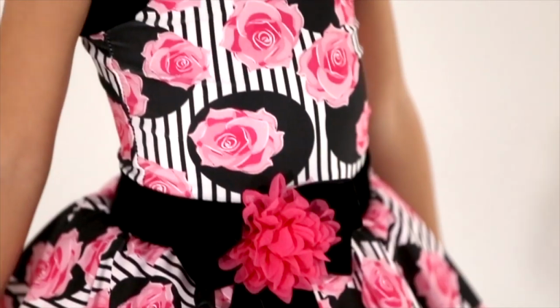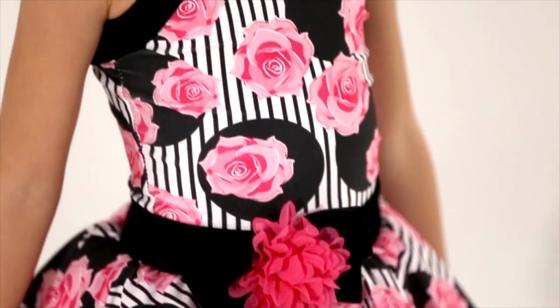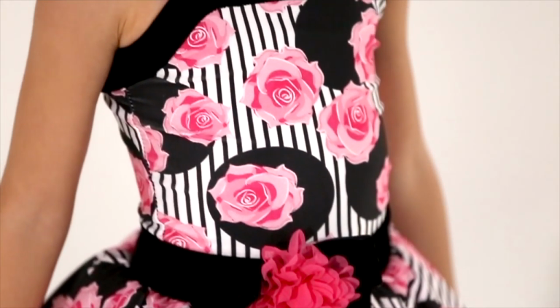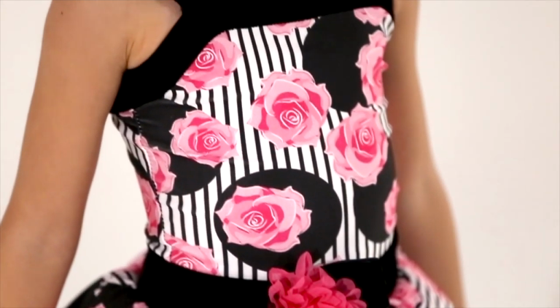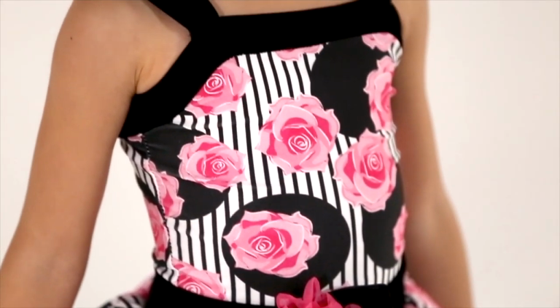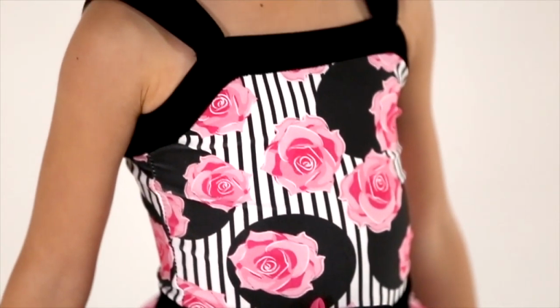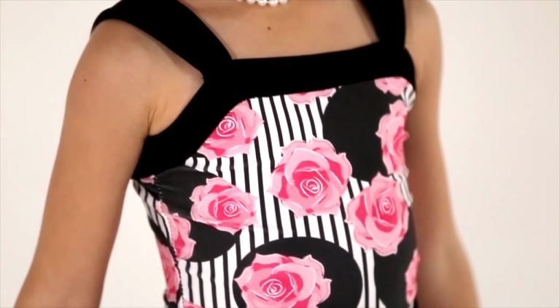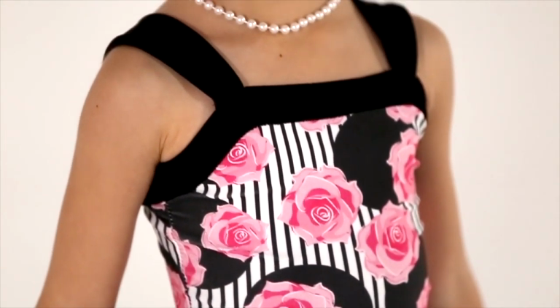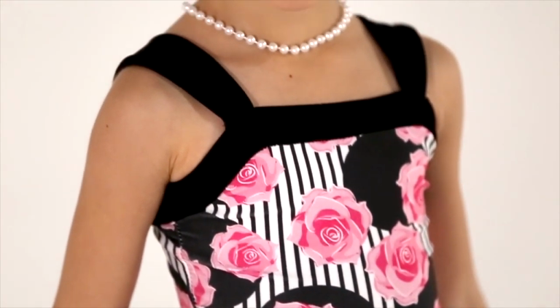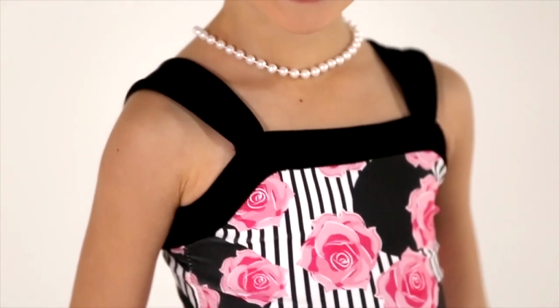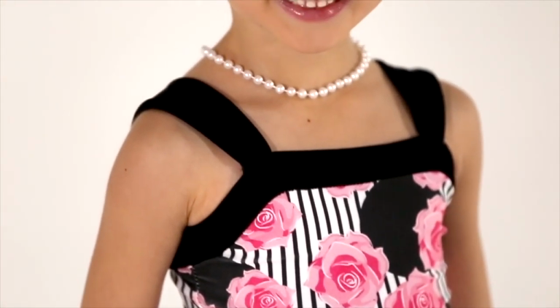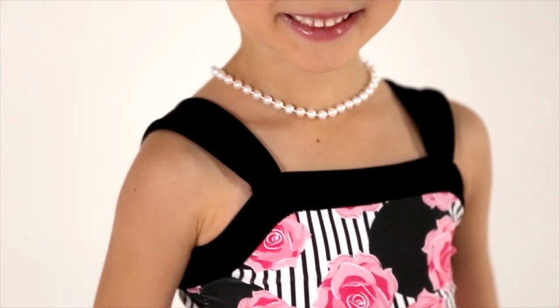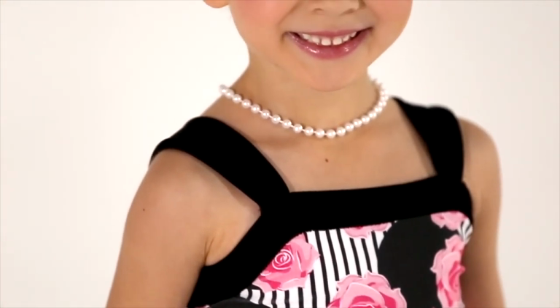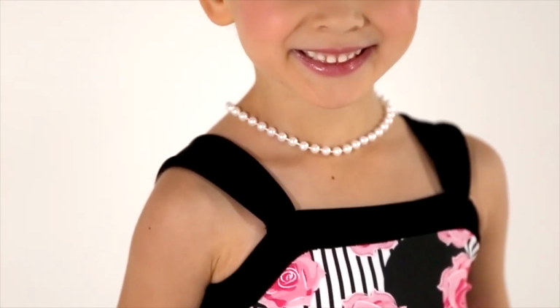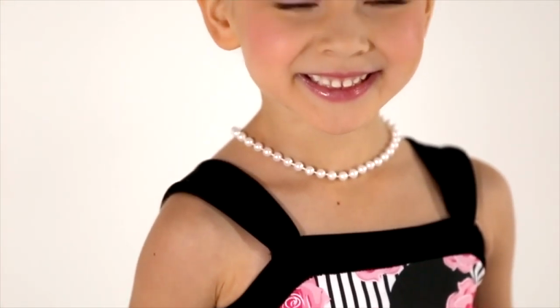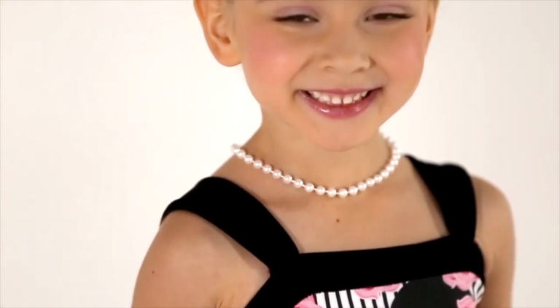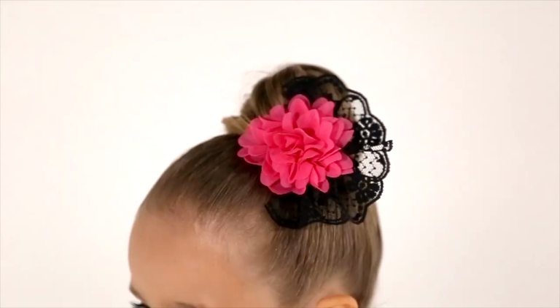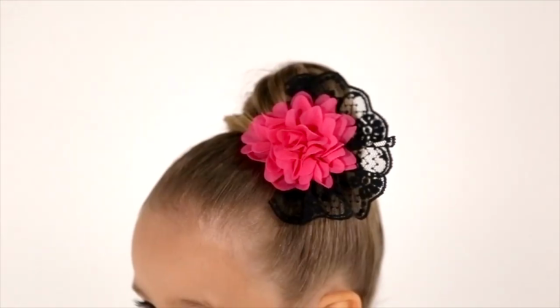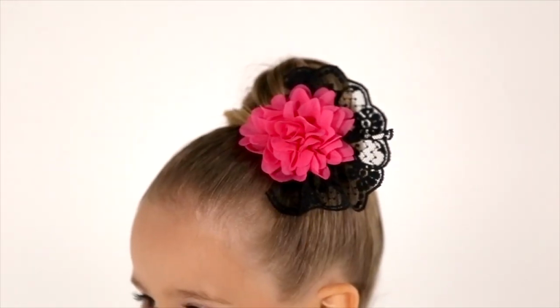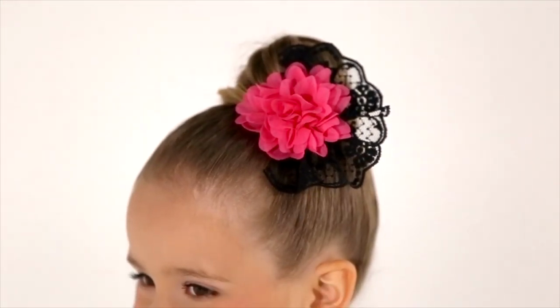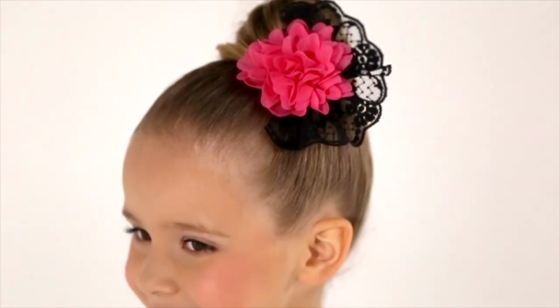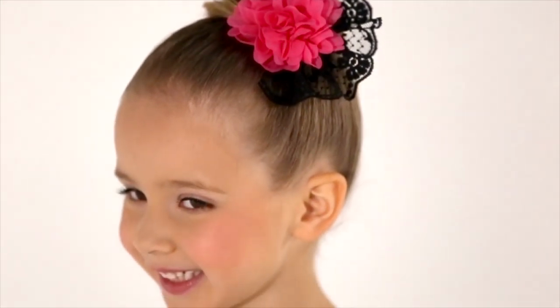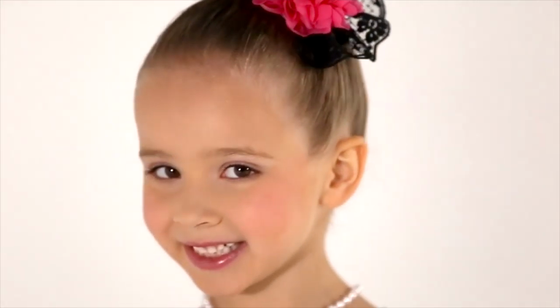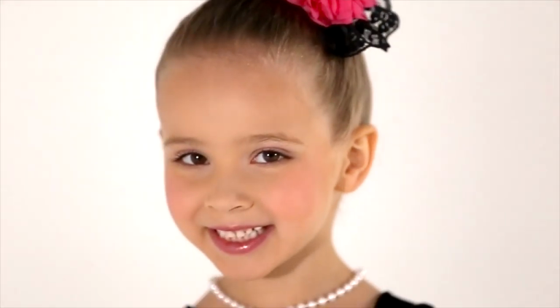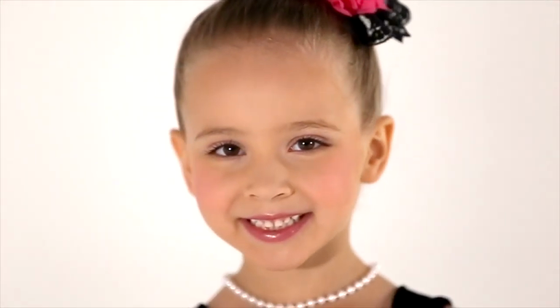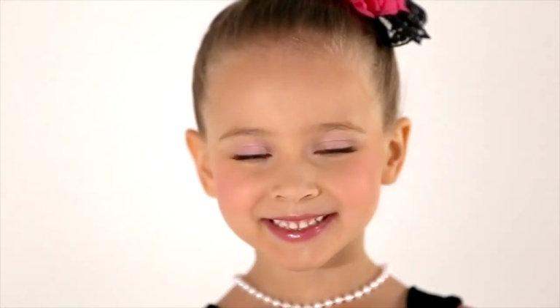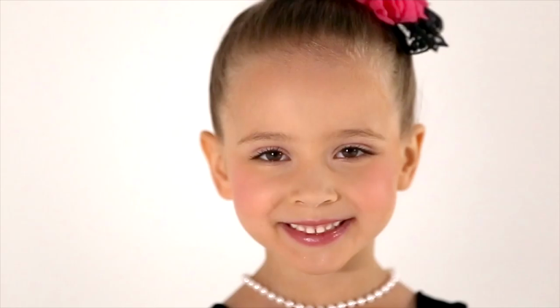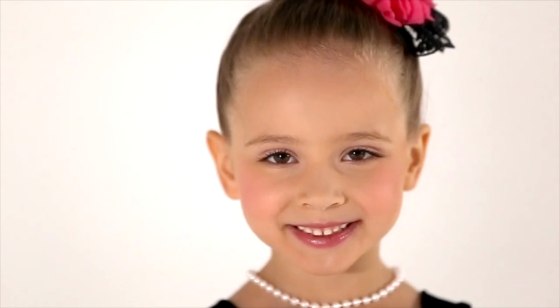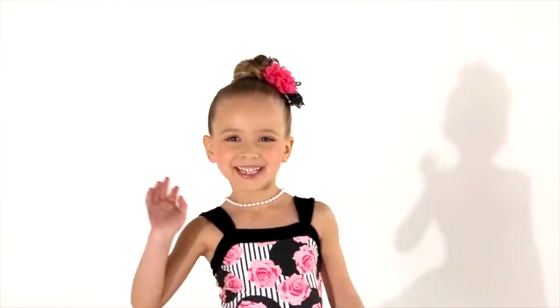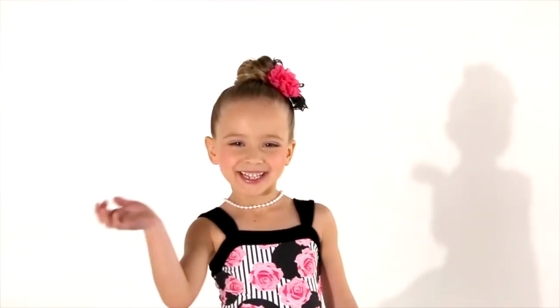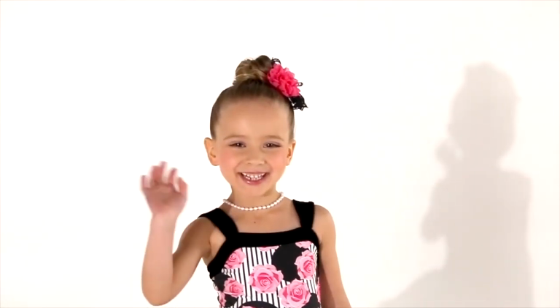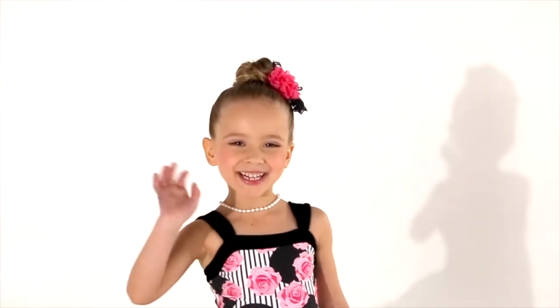The accessories that come with this piece are an adorable pearl necklace and our headpiece that comes on our new easy-to-use alligator clip.